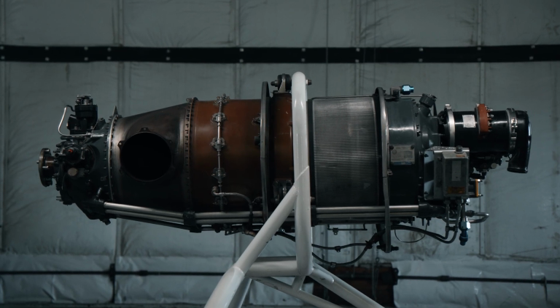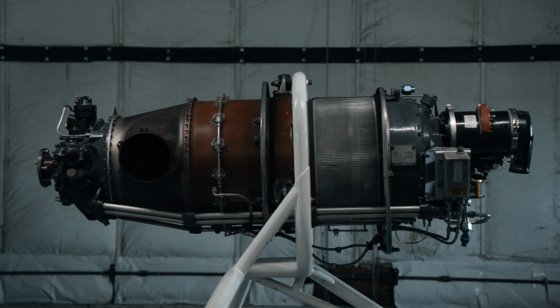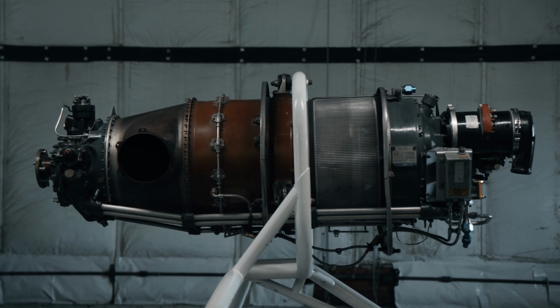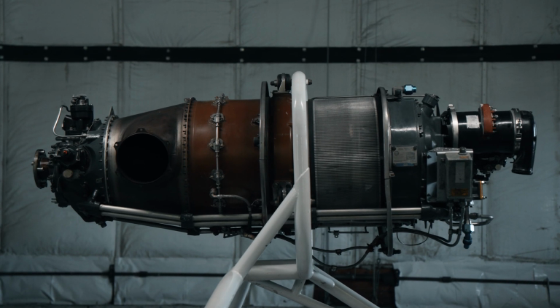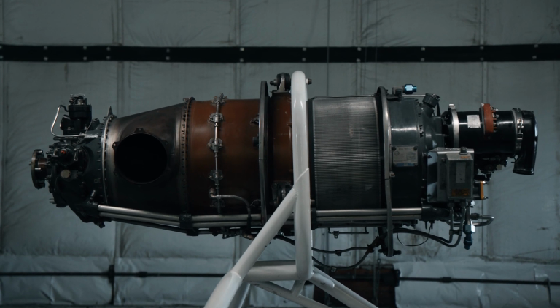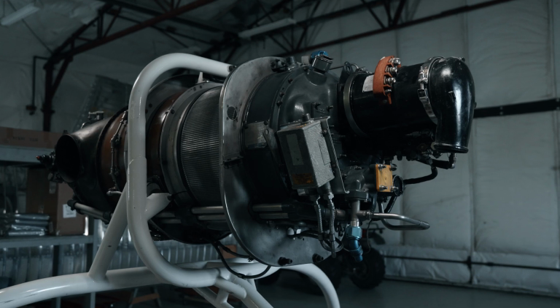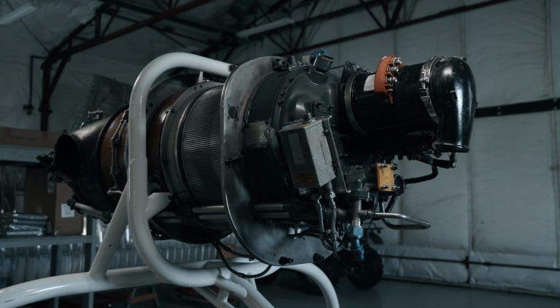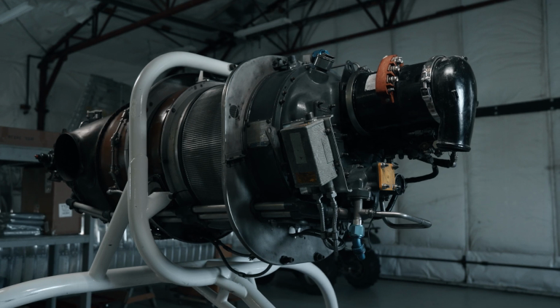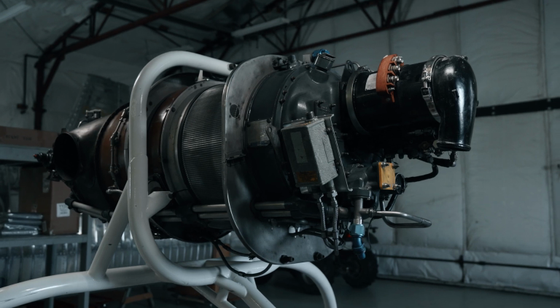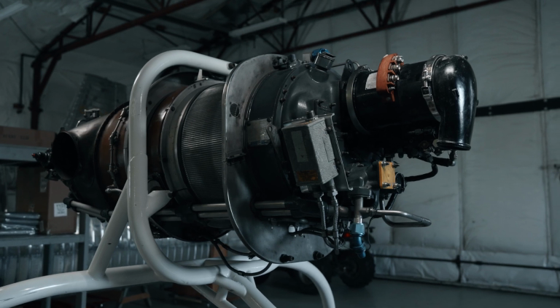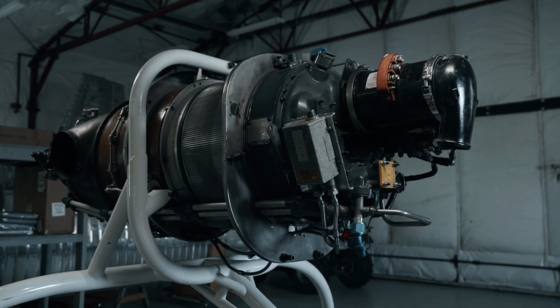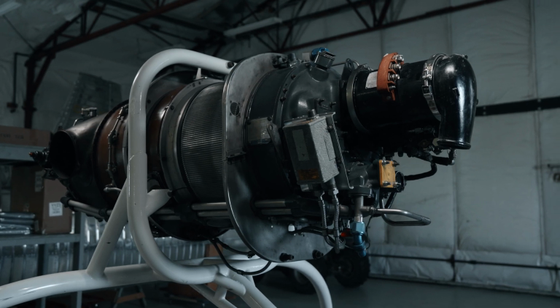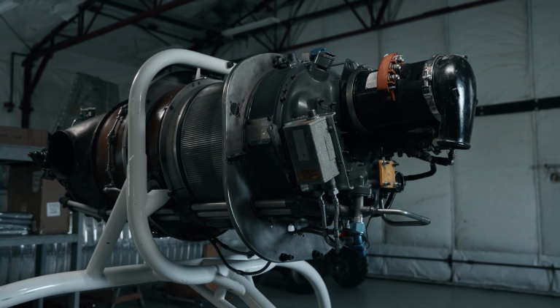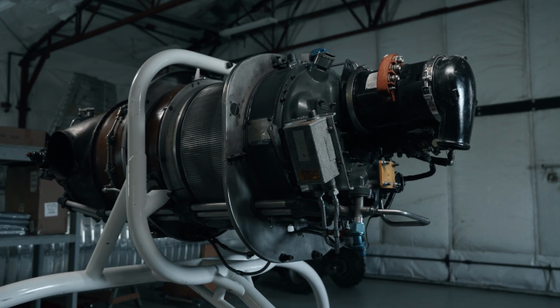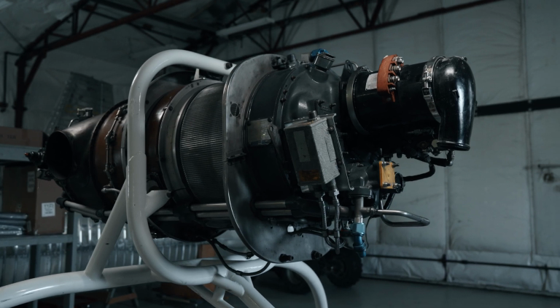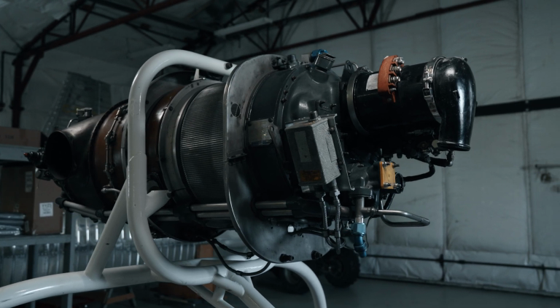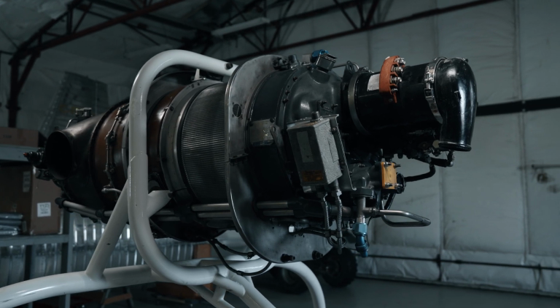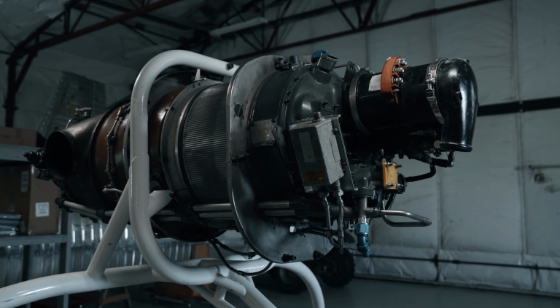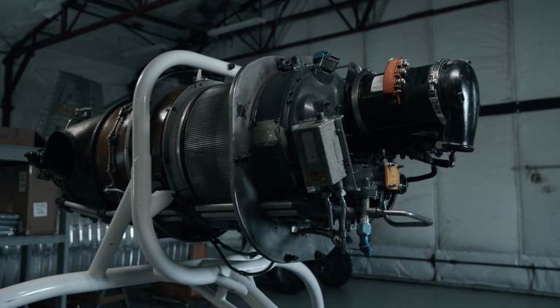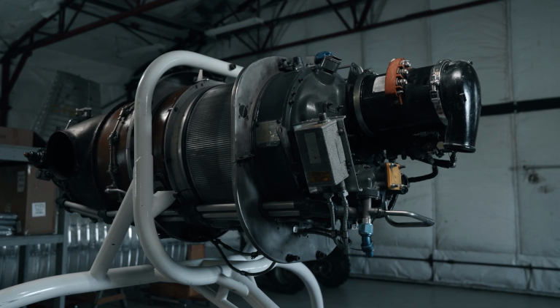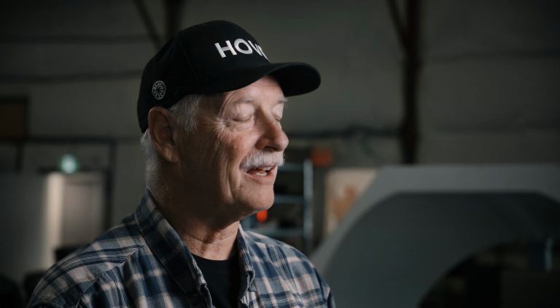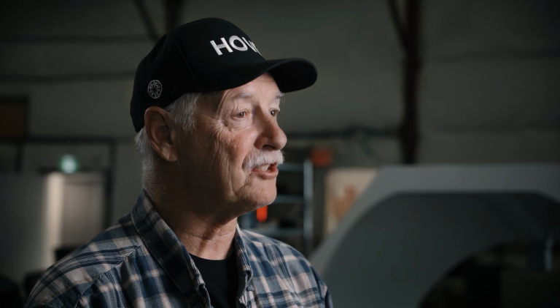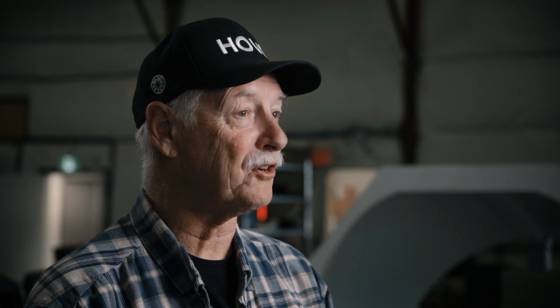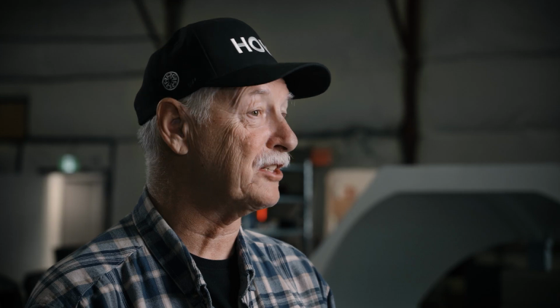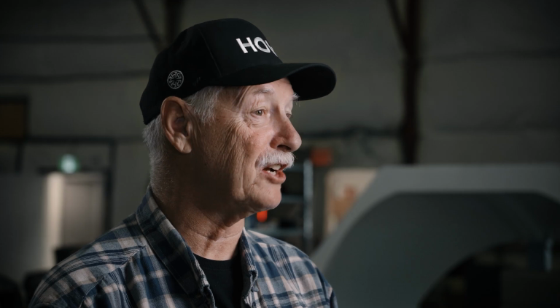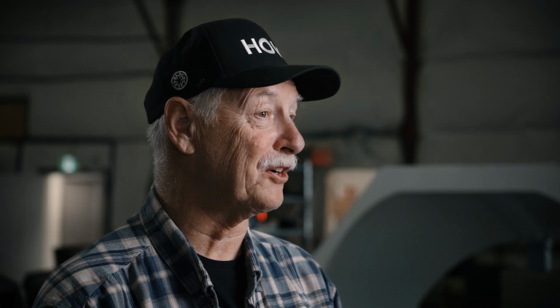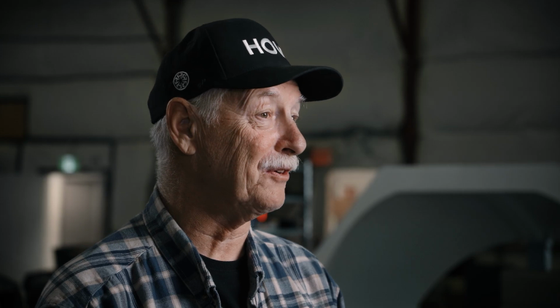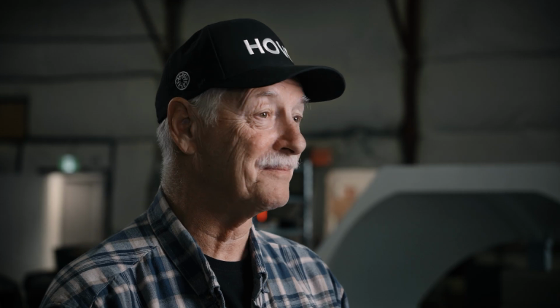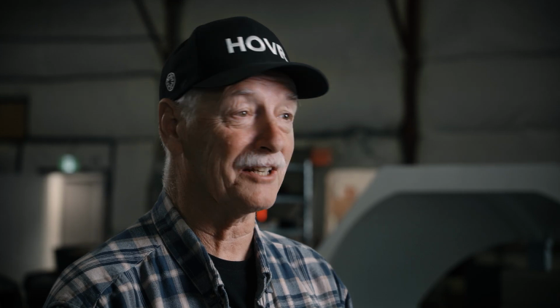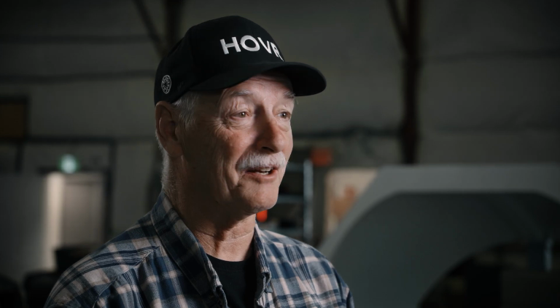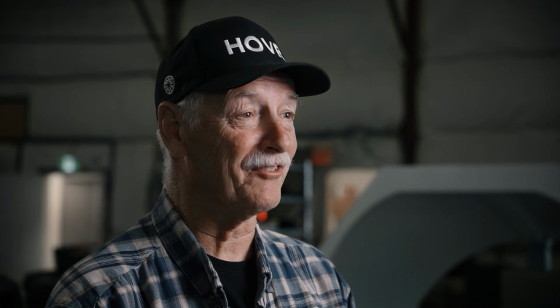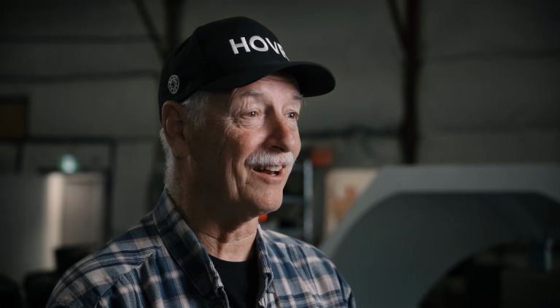The other advantage we've taken for the technical demonstrator is we're using as much off-the-shelf stuff as we can. For instance, we're not designing our own motors — we're using an off-the-shelf motor. It's certainly a challenging goal, but it's going to be fun.